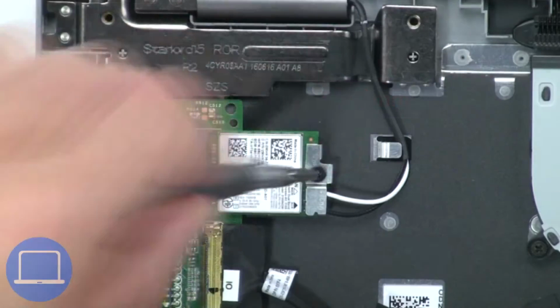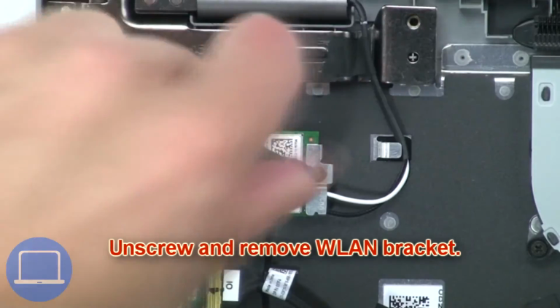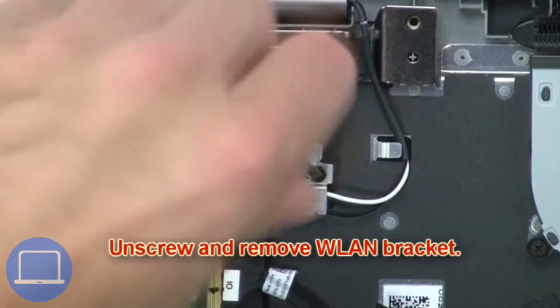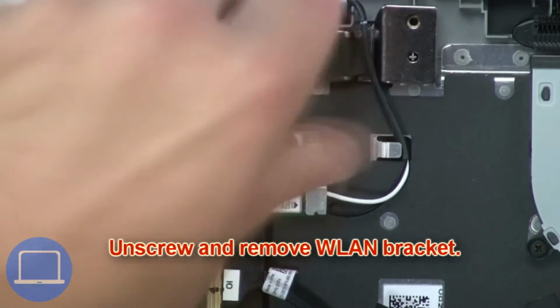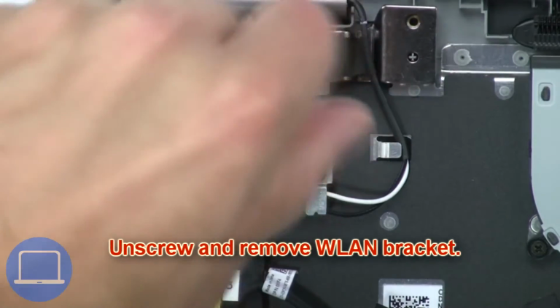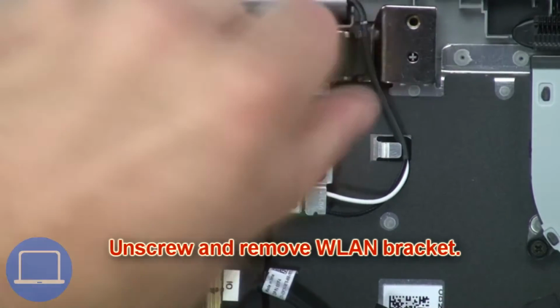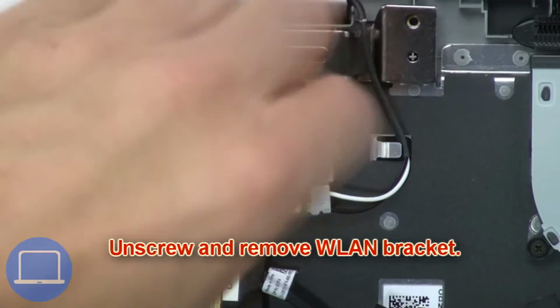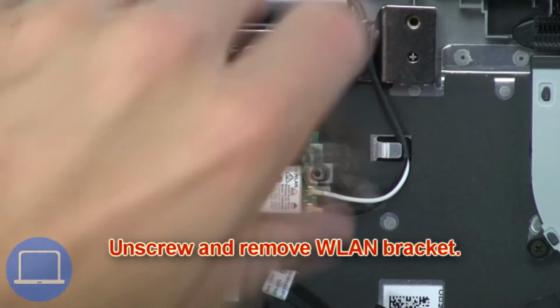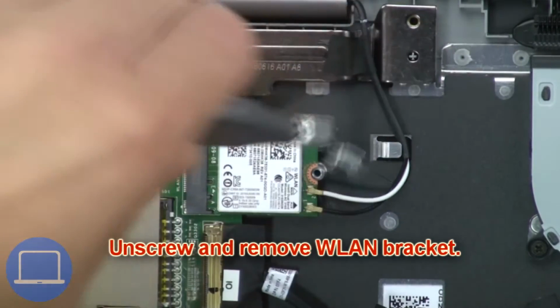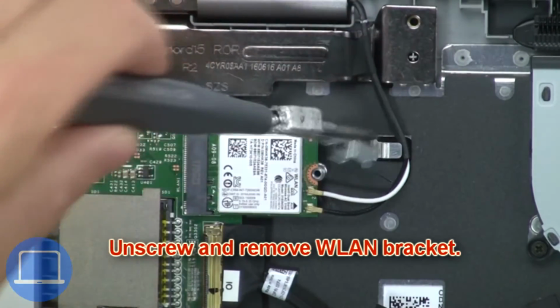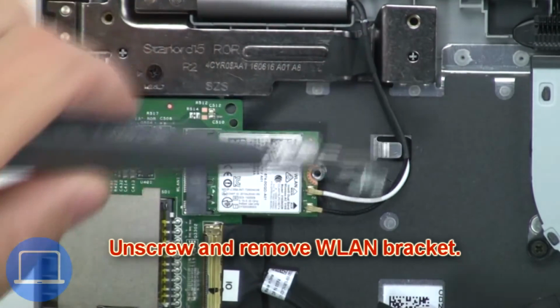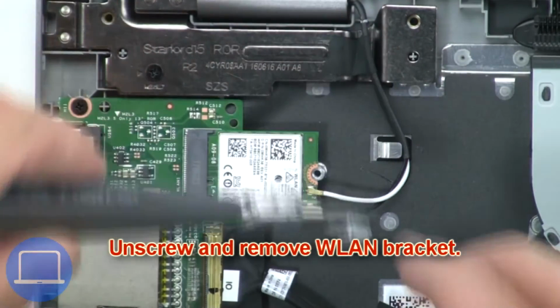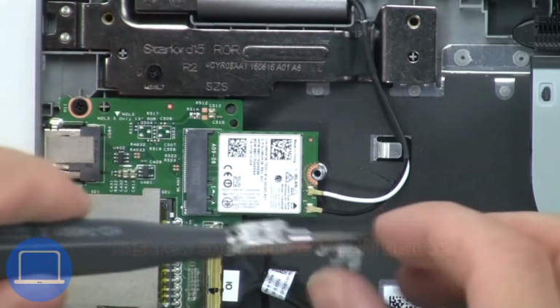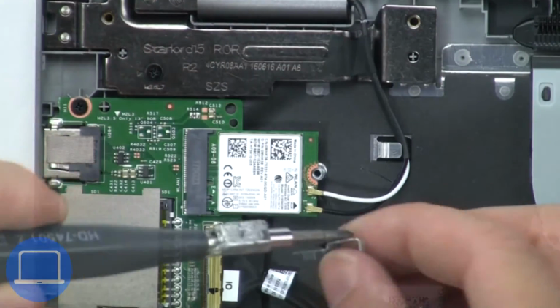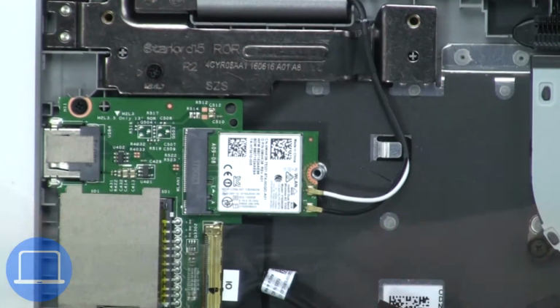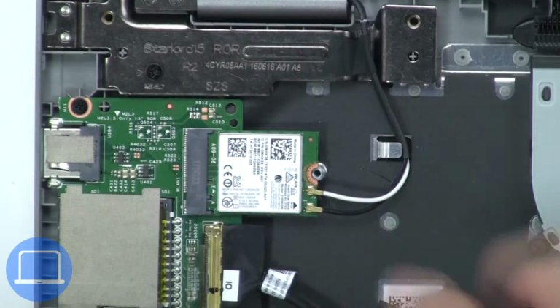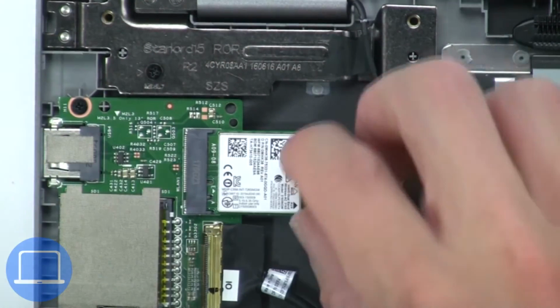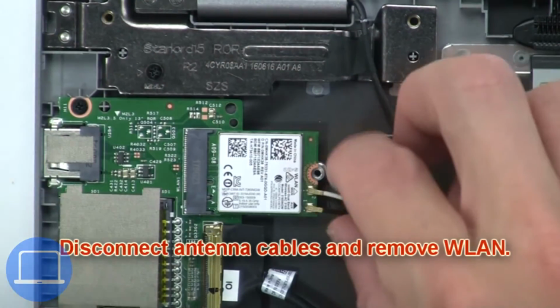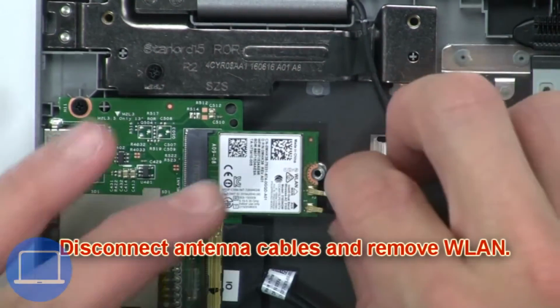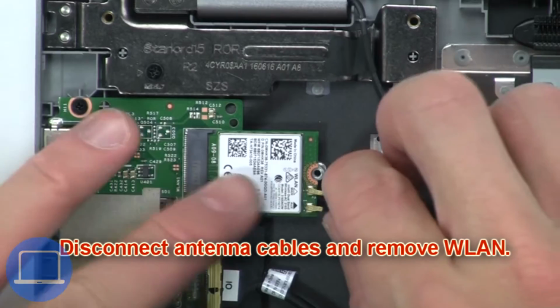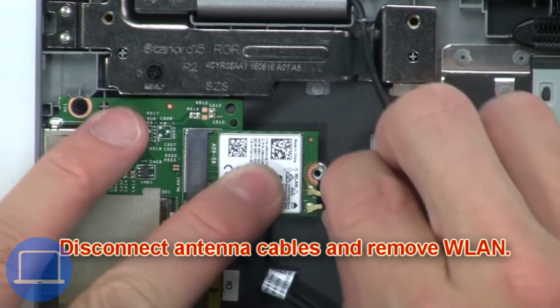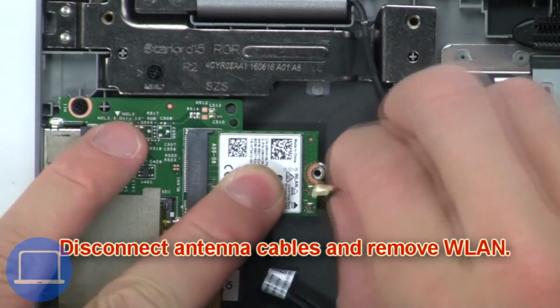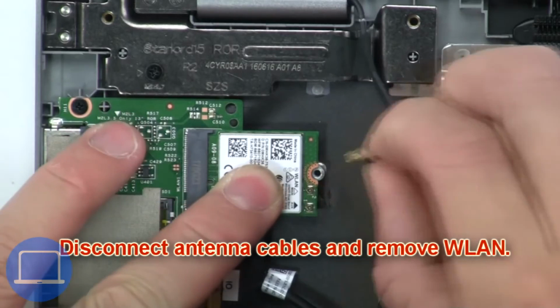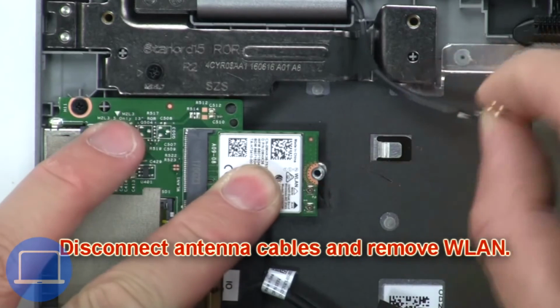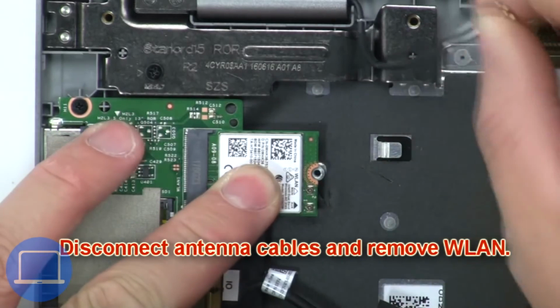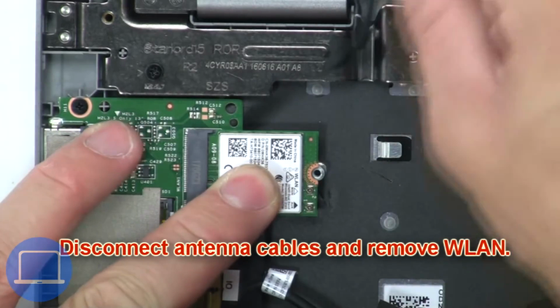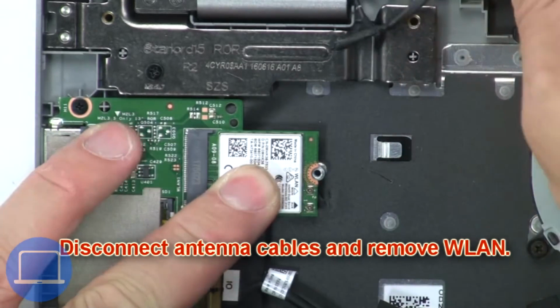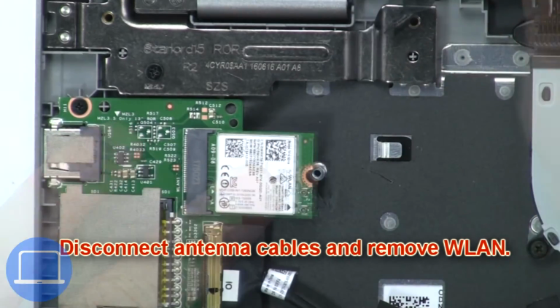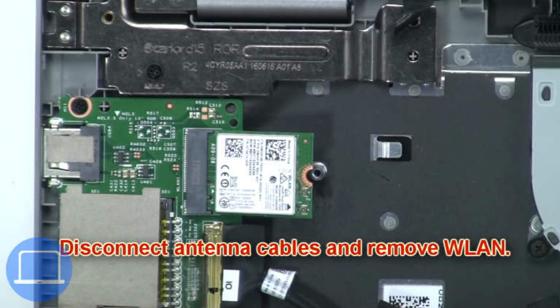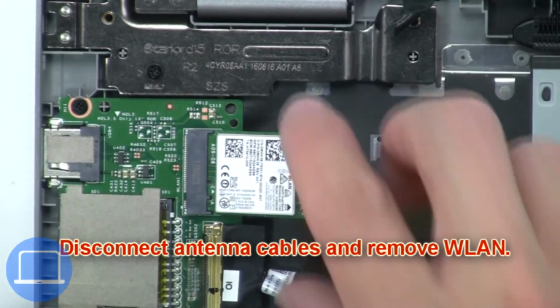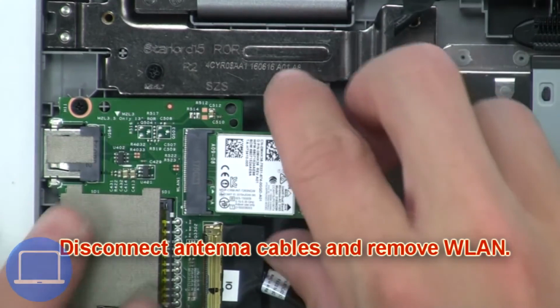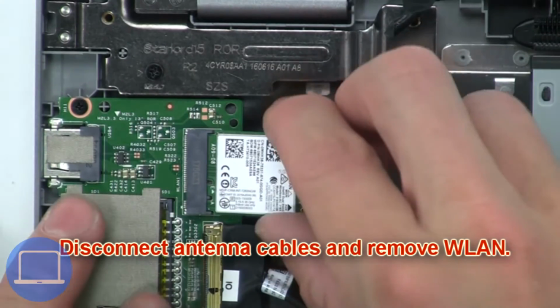Now unscrew and remove the wireless bracket. Then disconnect the antenna cables and remove the wireless card.